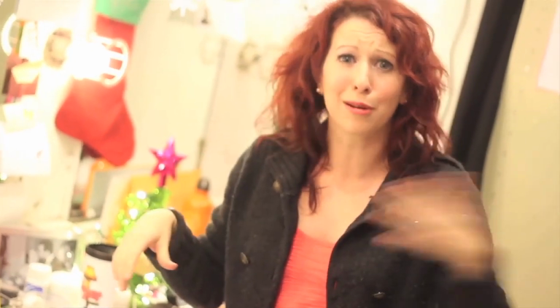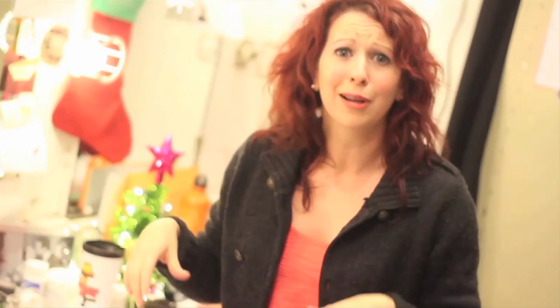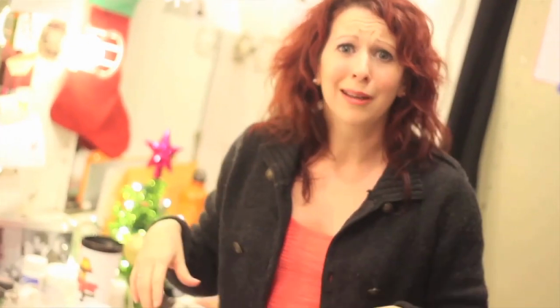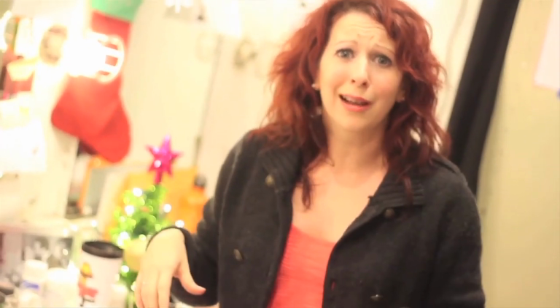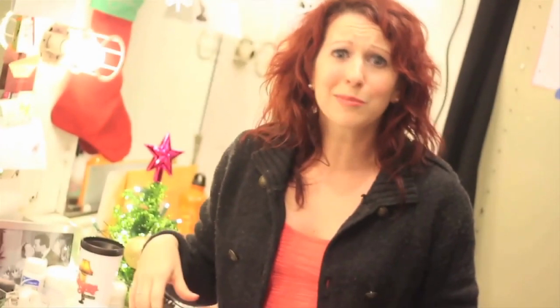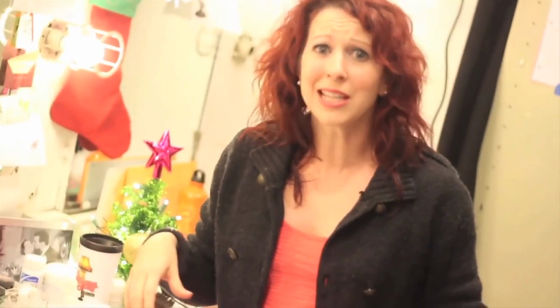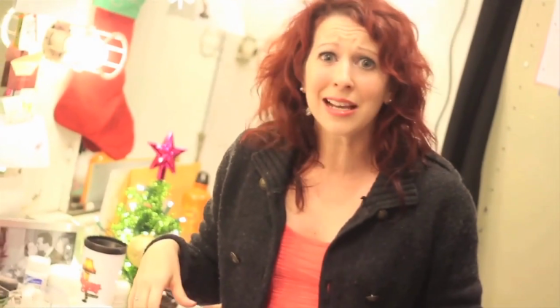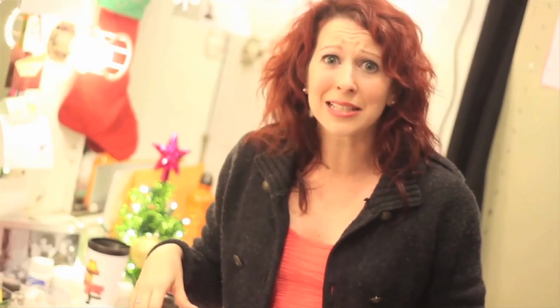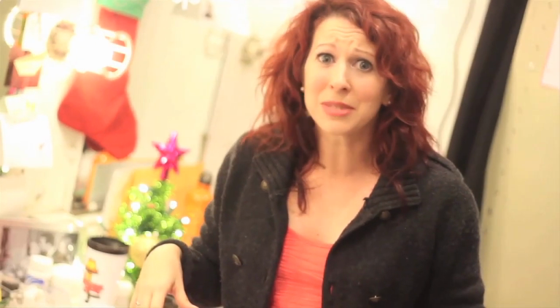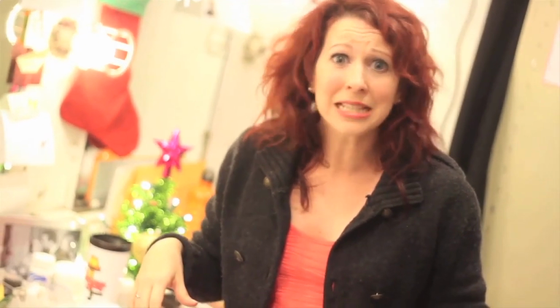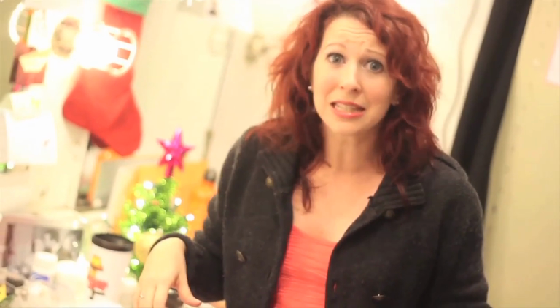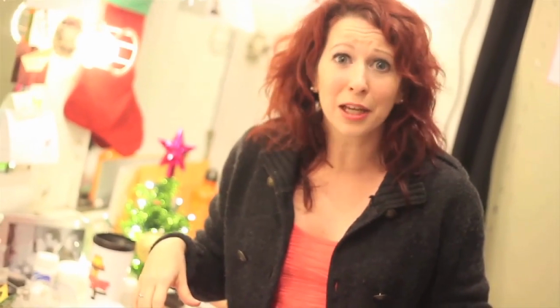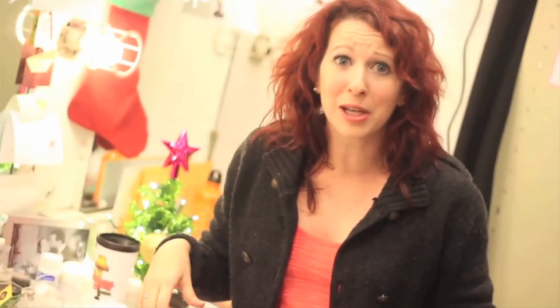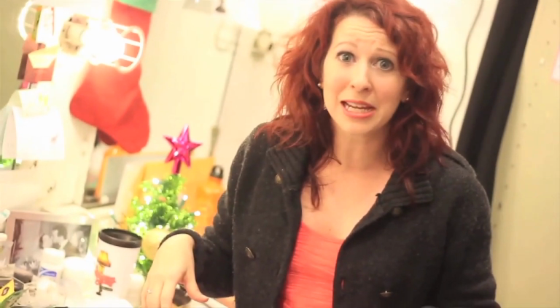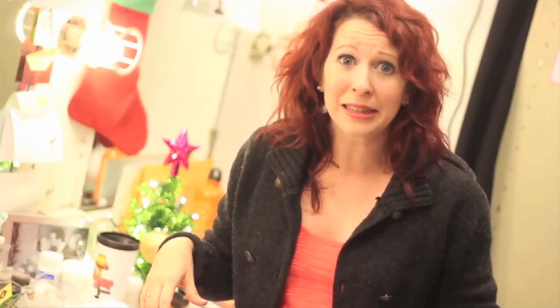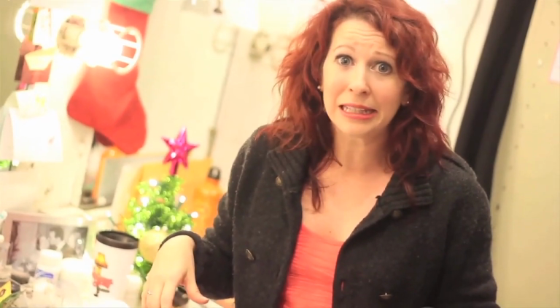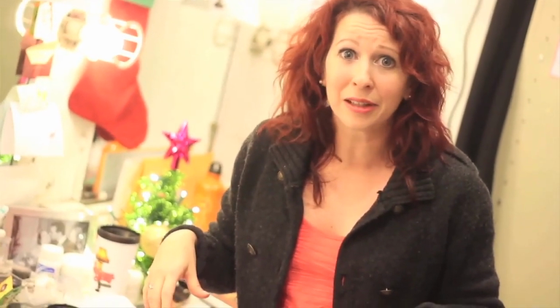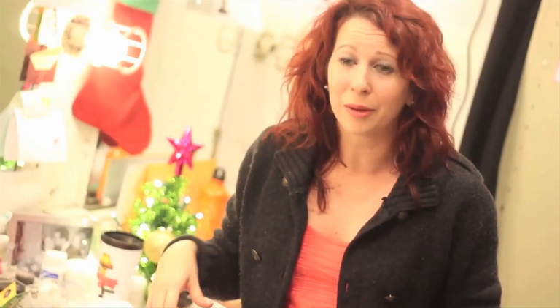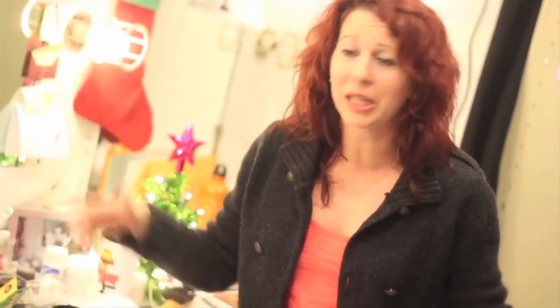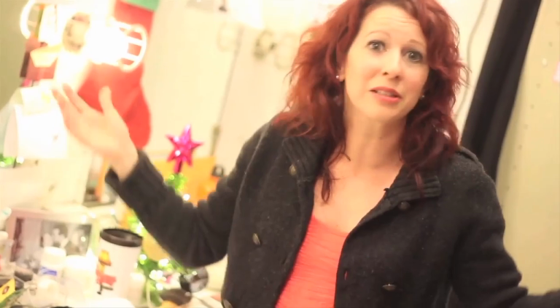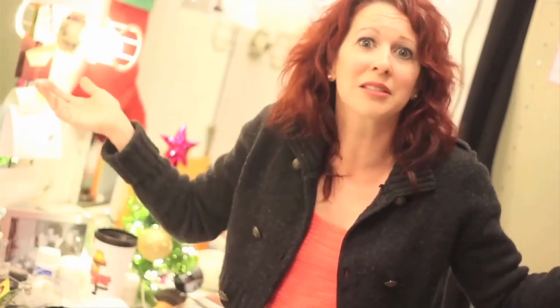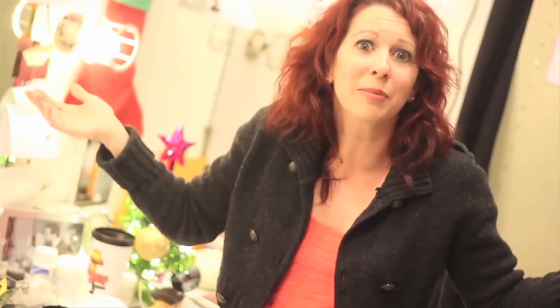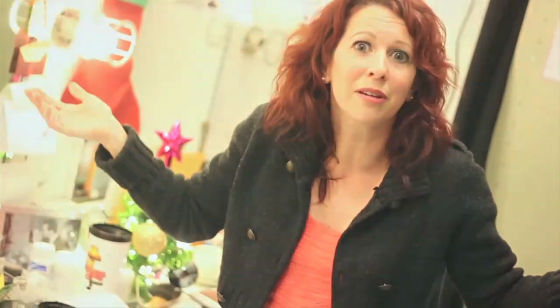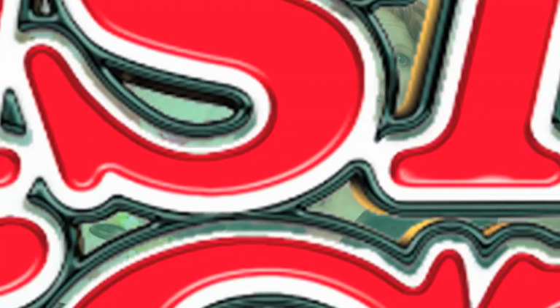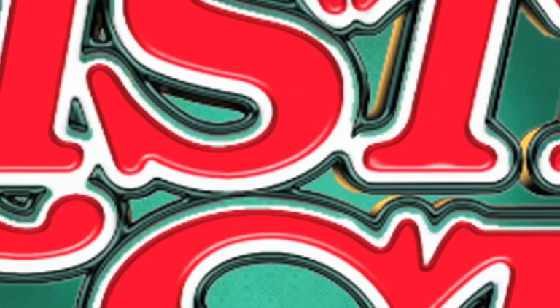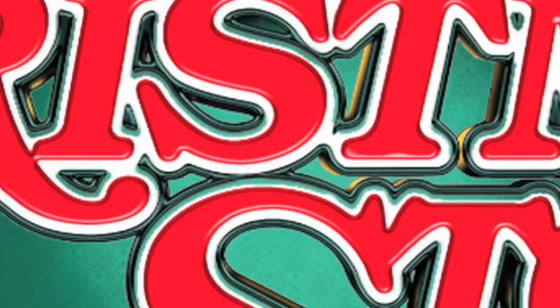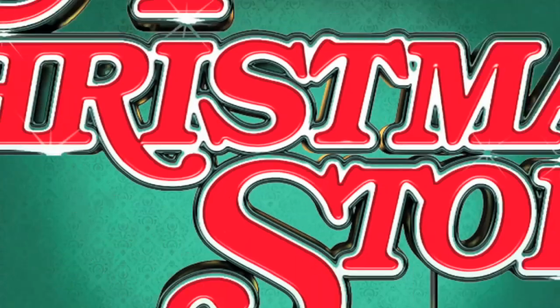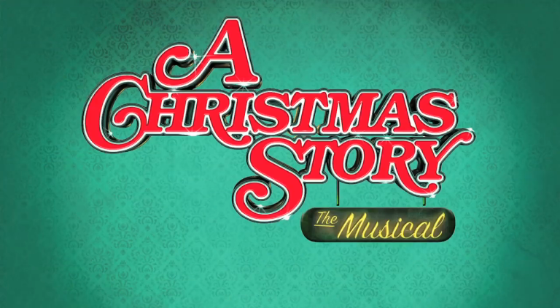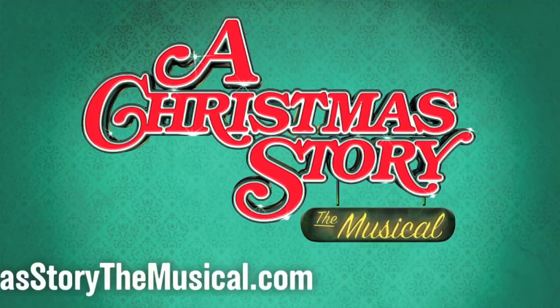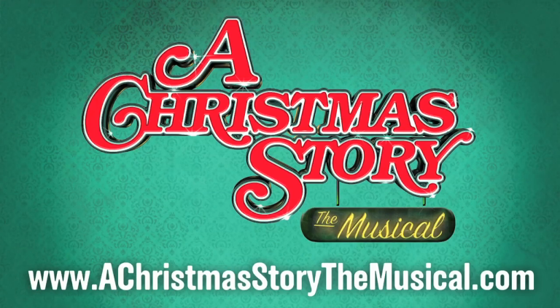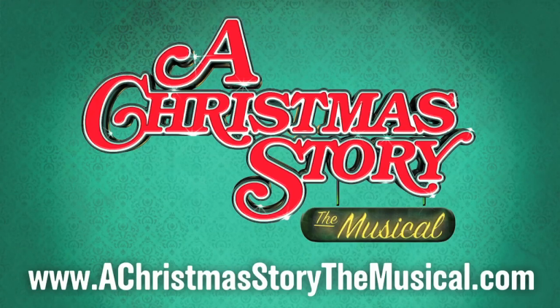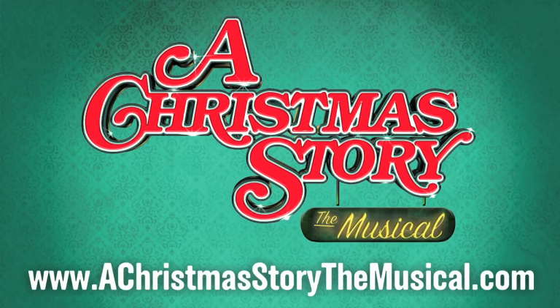Come see us at the Lunt-Fontanne Theatre. We're here until December 30th. Woohoo! Christmas Story!